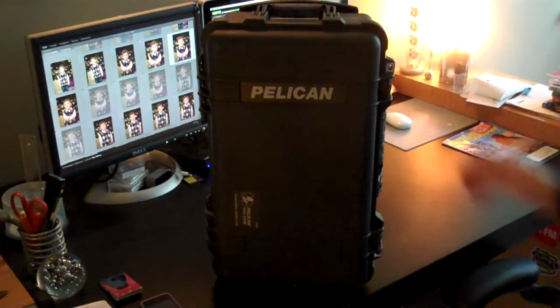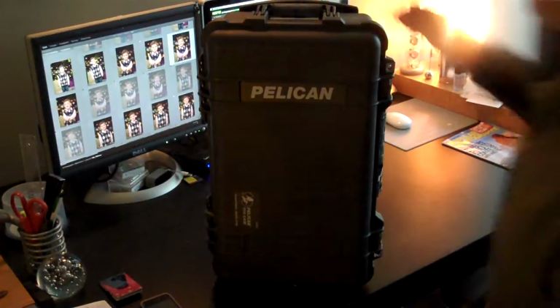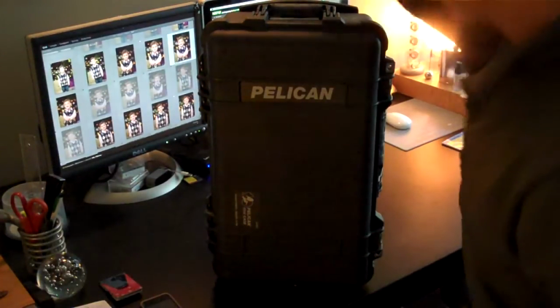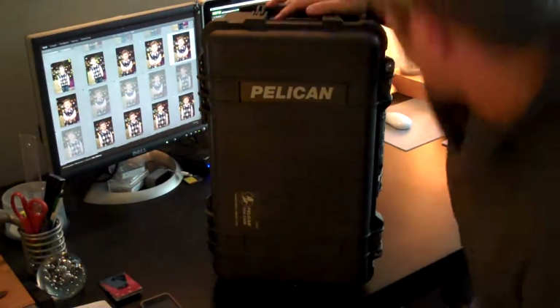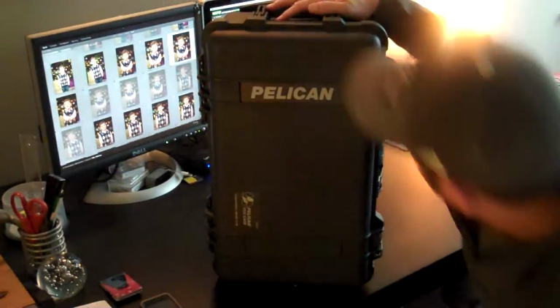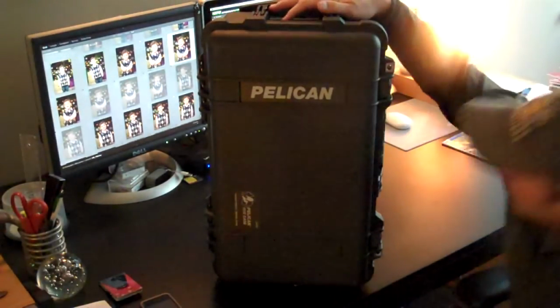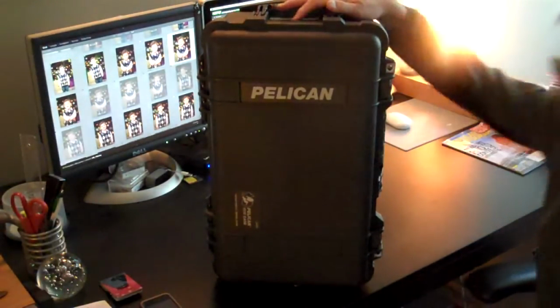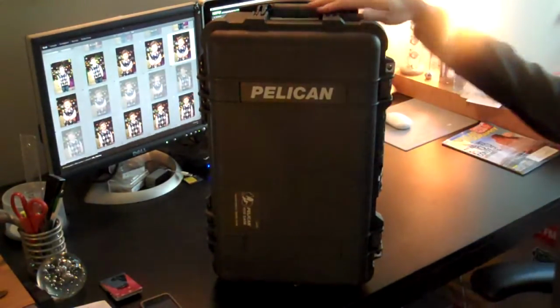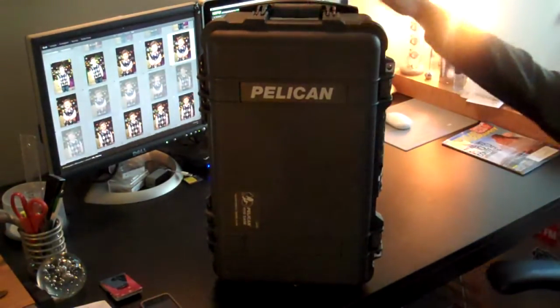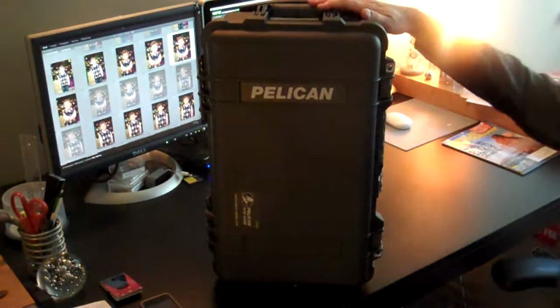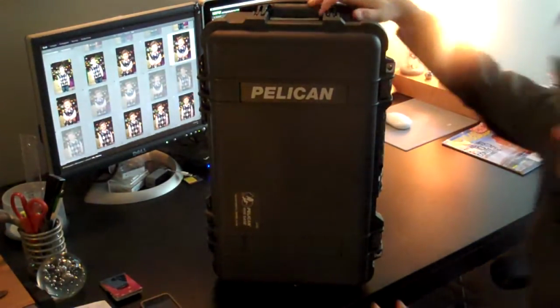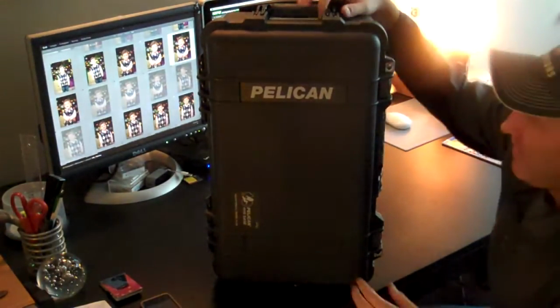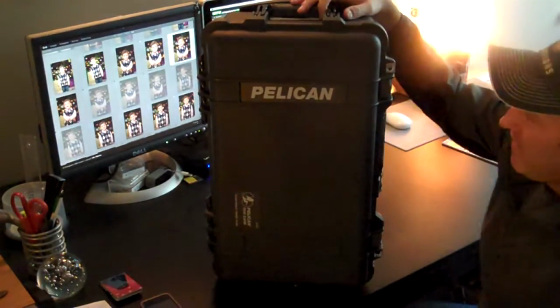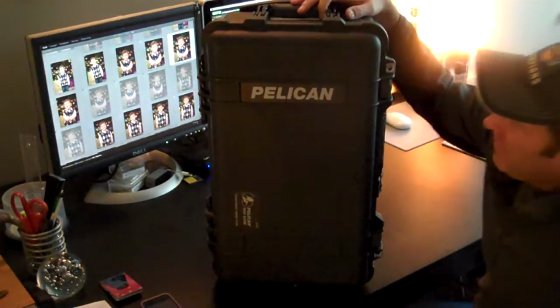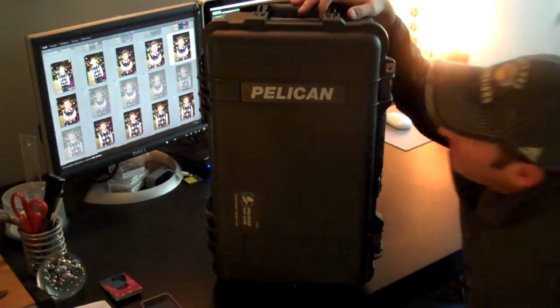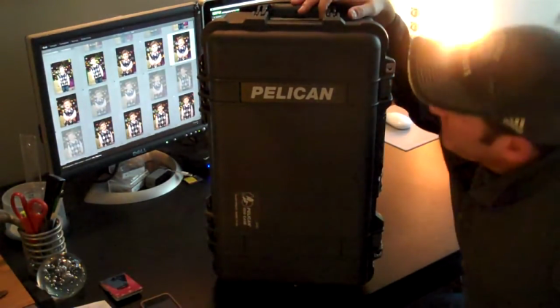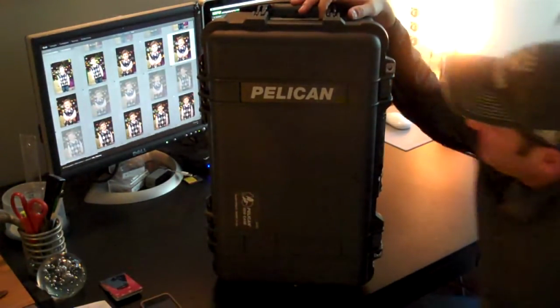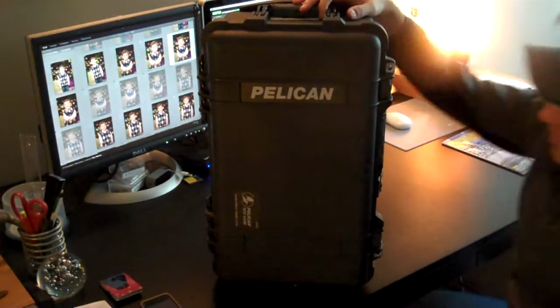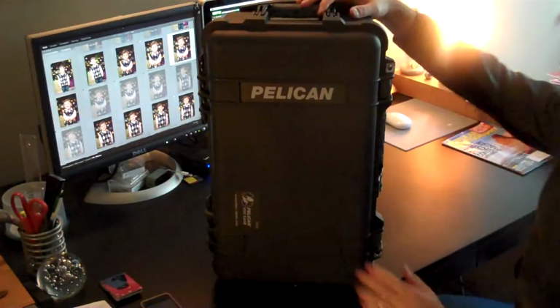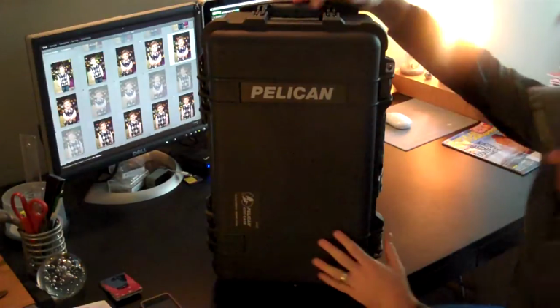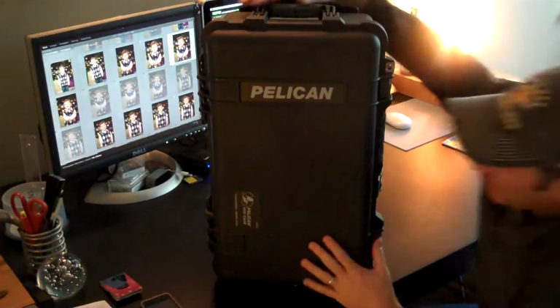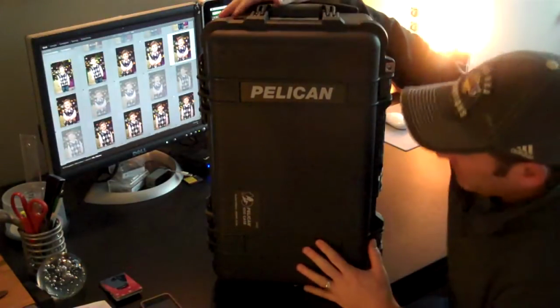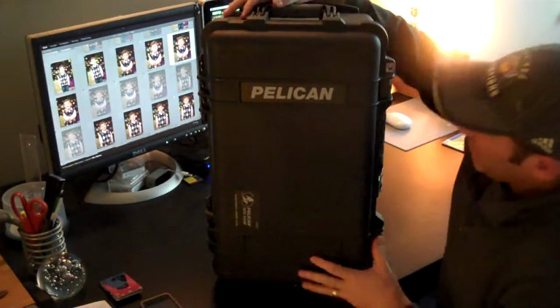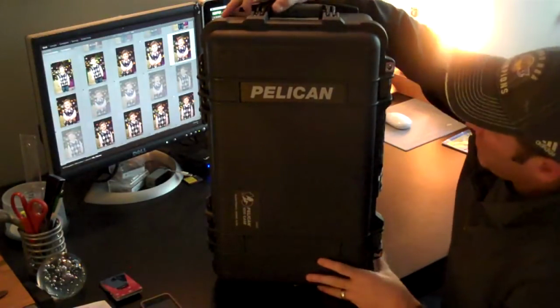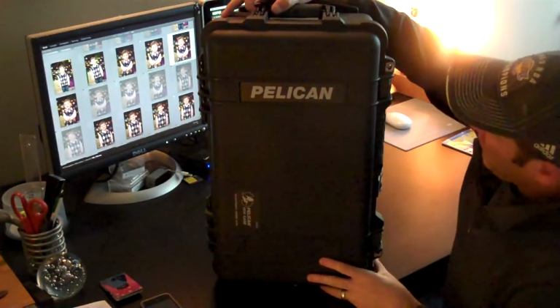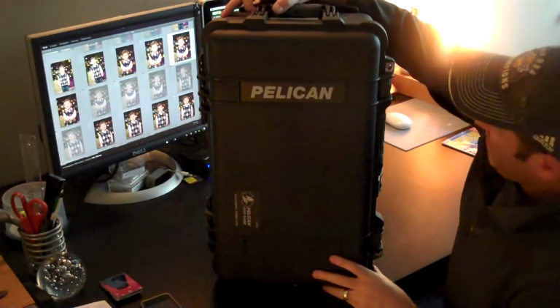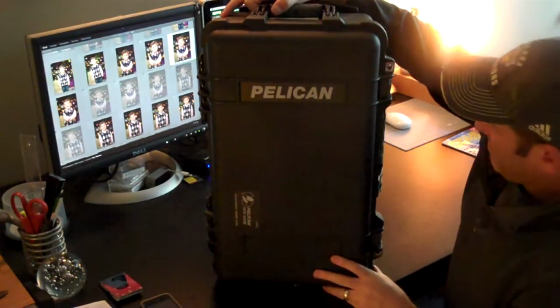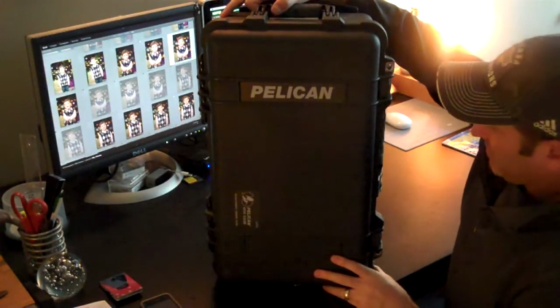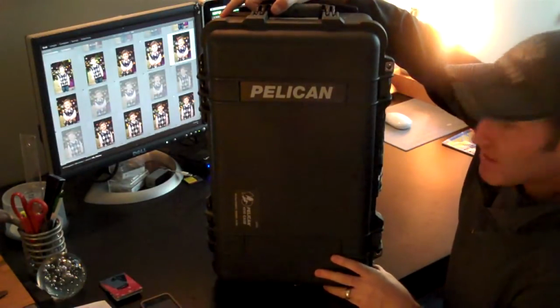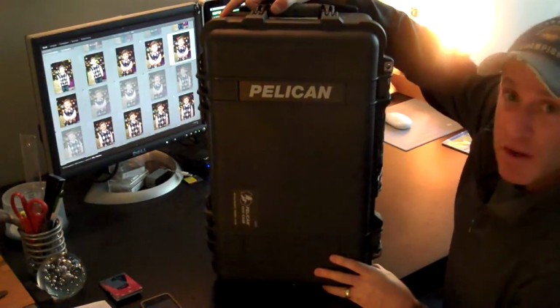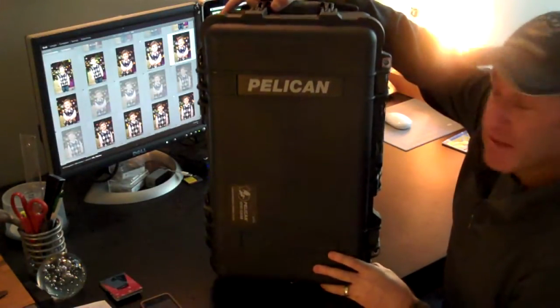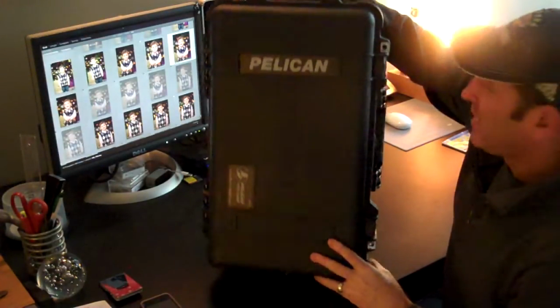It's here. It's a Pelican 1510. It's going to come in handy — it's going to help me when I travel. Let's see what I've got inside.